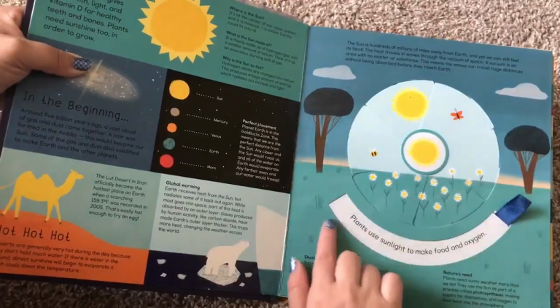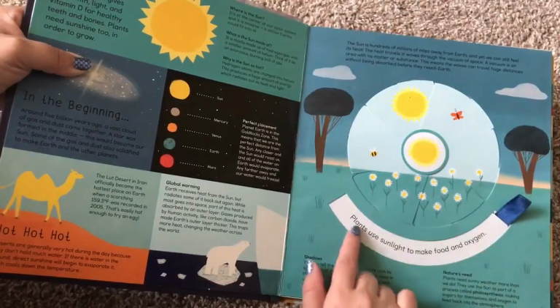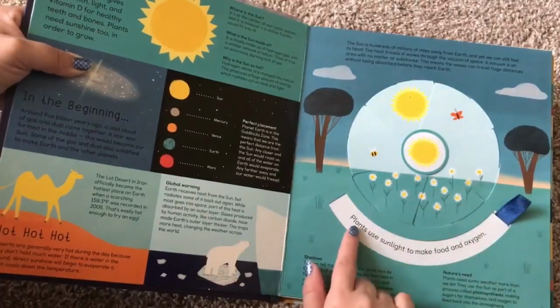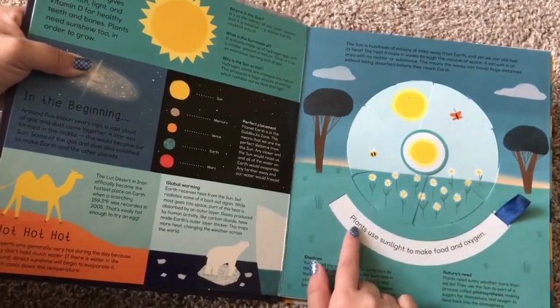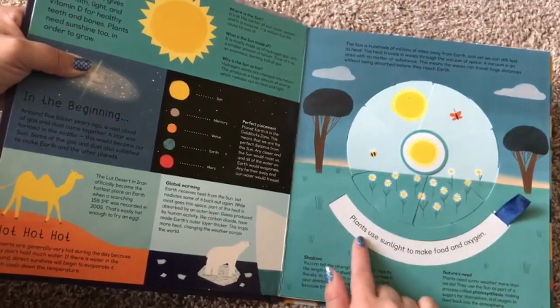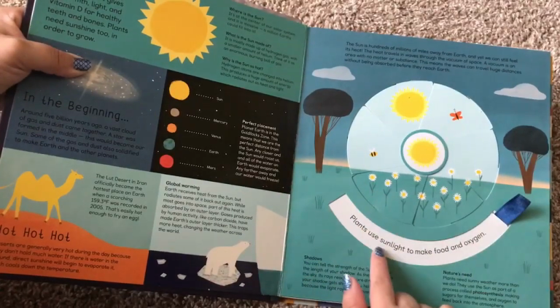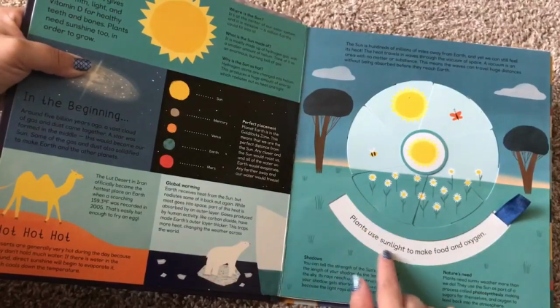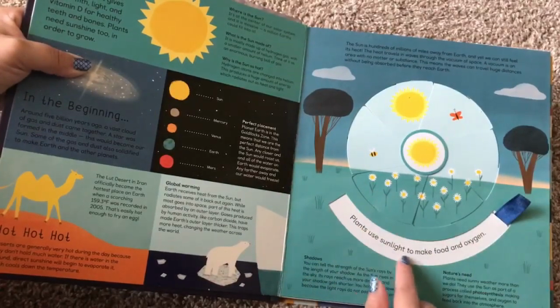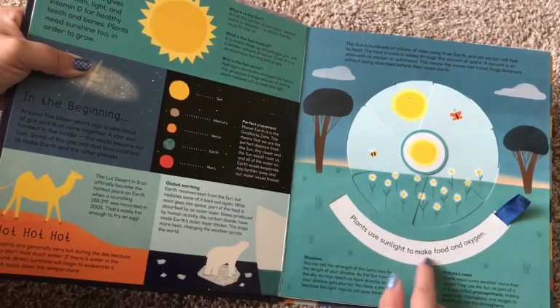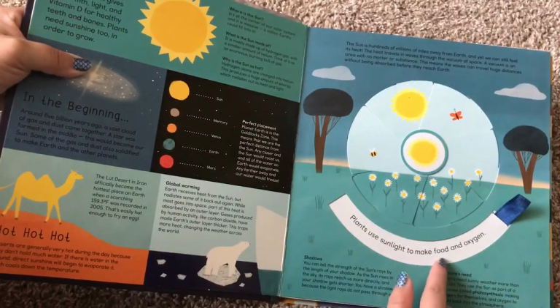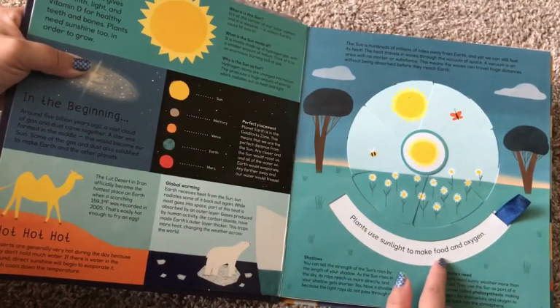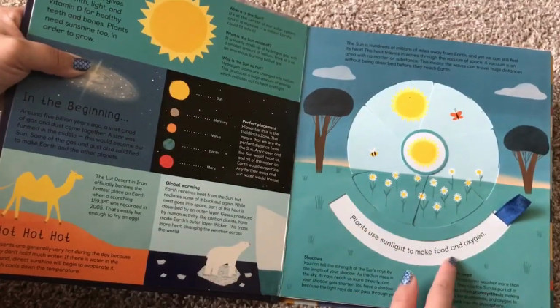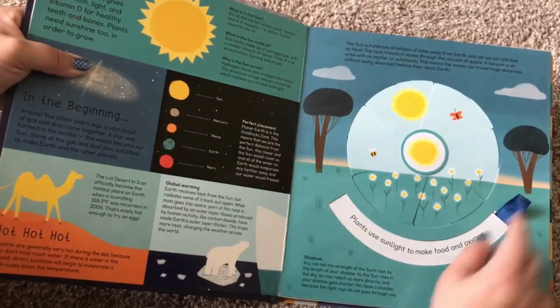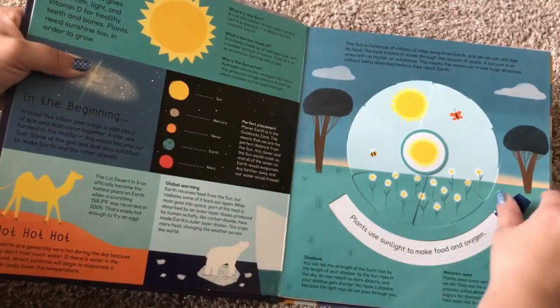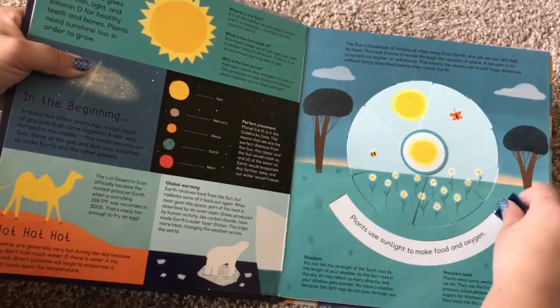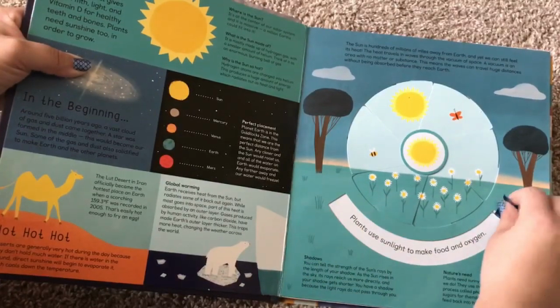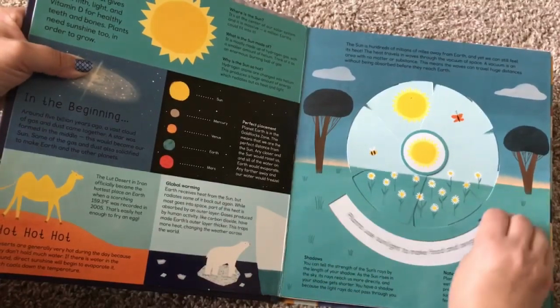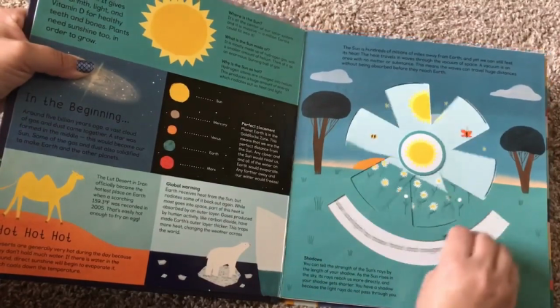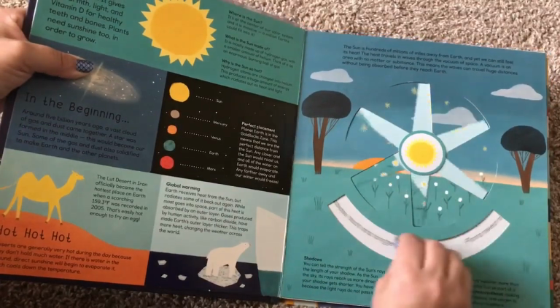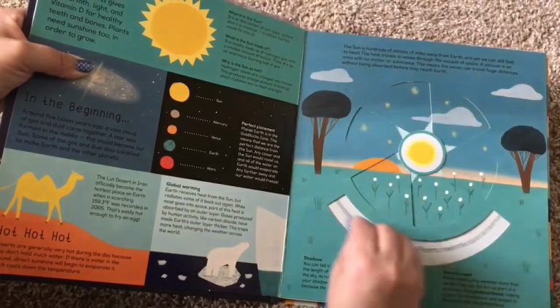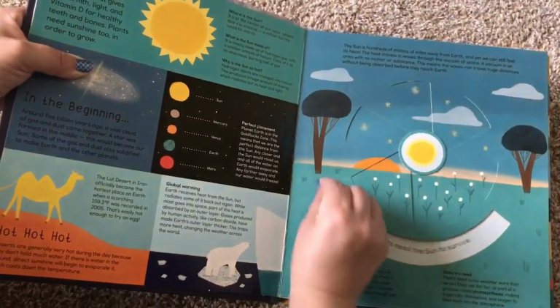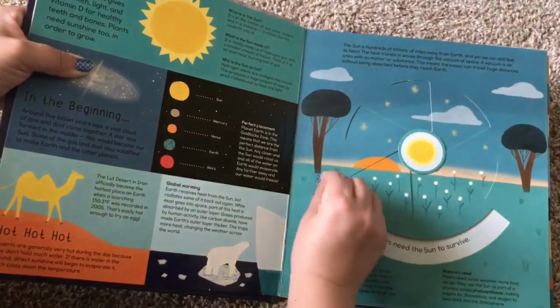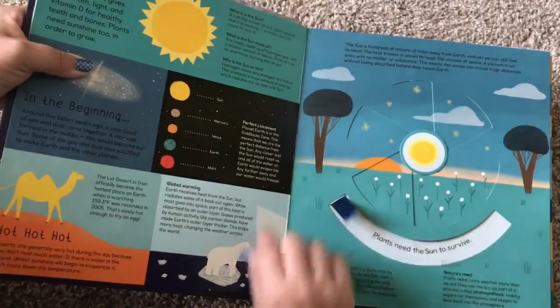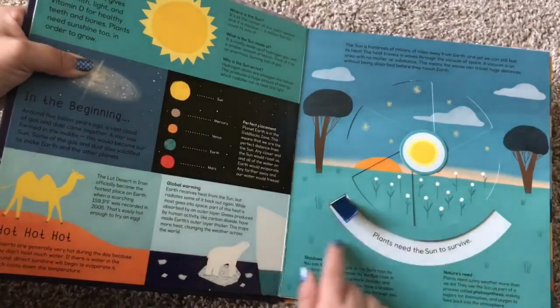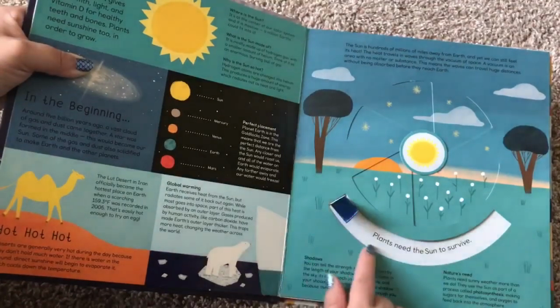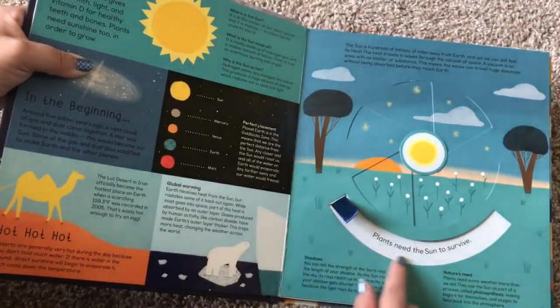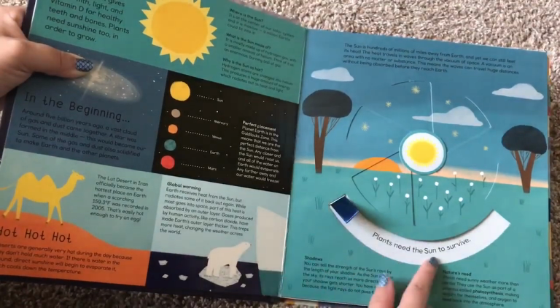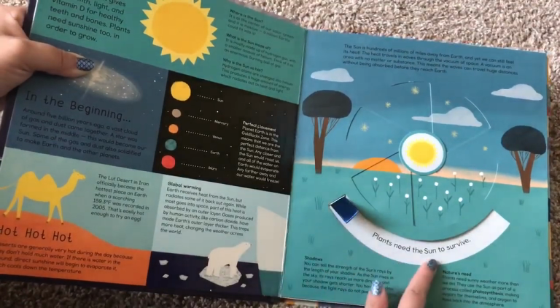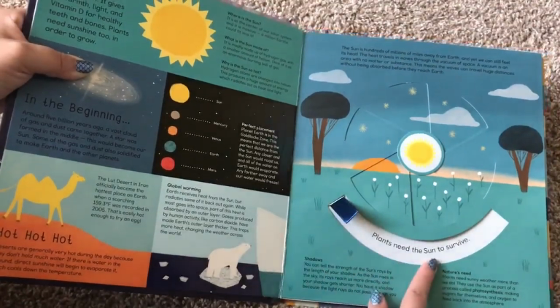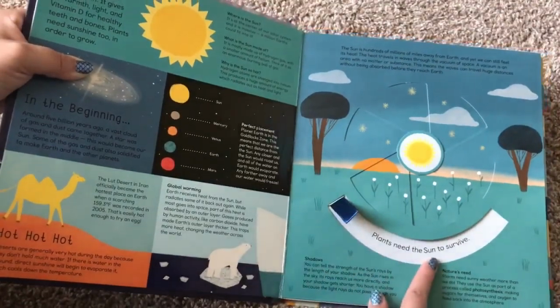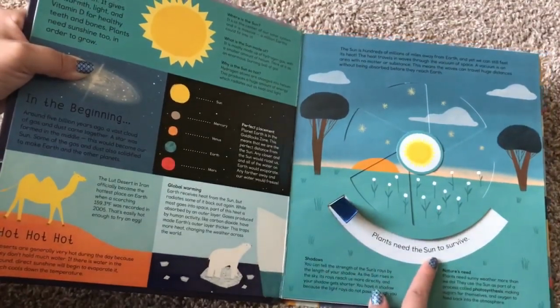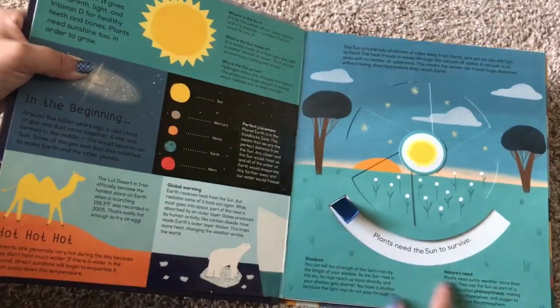Here it says plants use sunlight to make food and oxygen. Plants need the sun to survive.